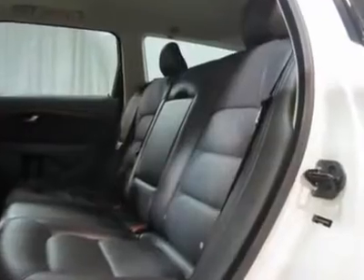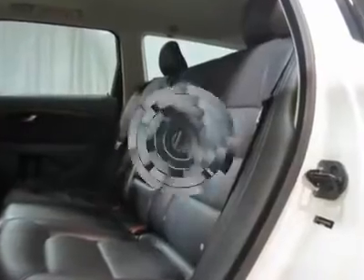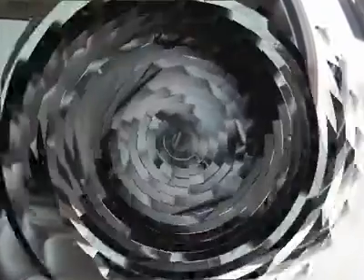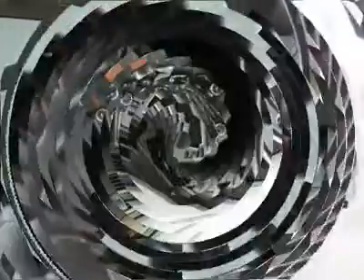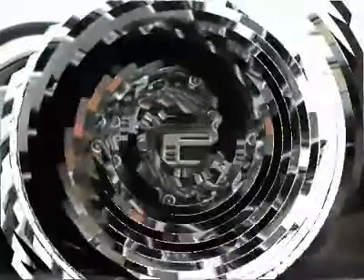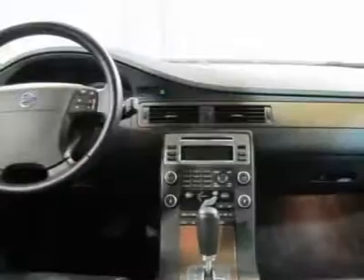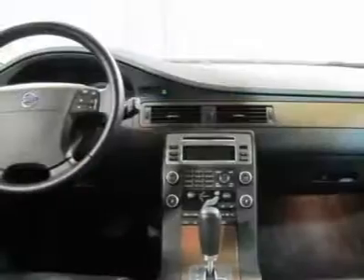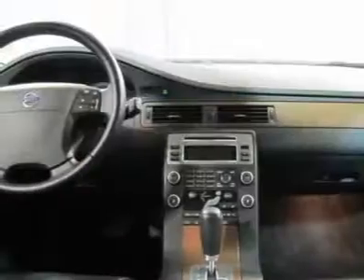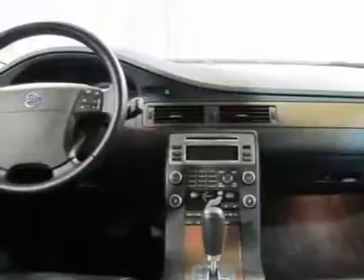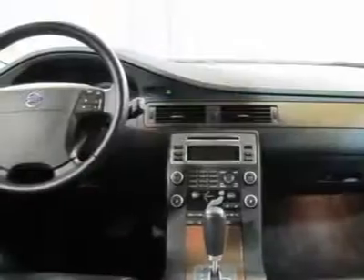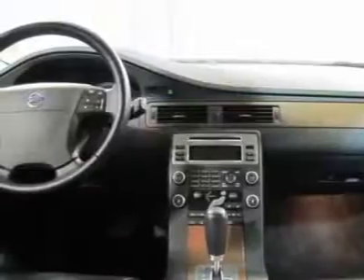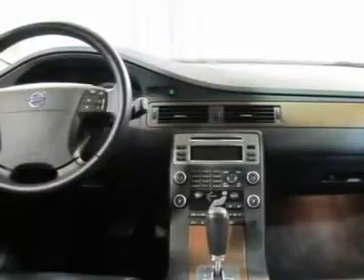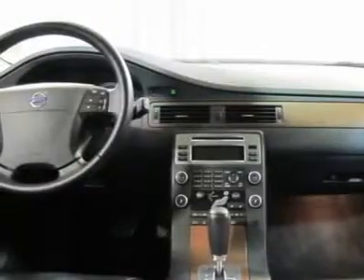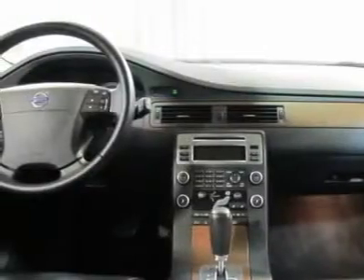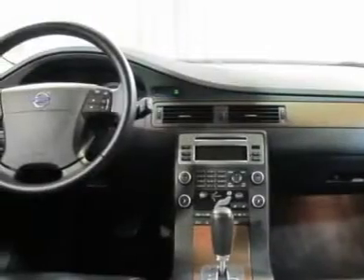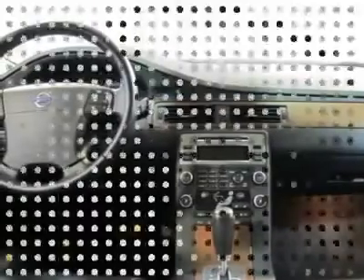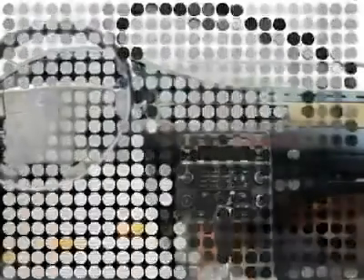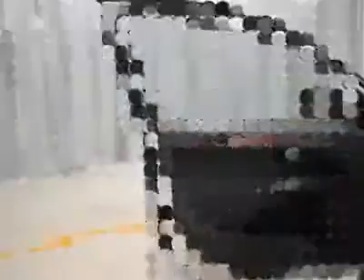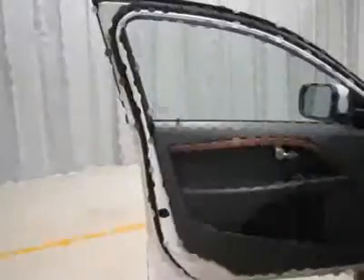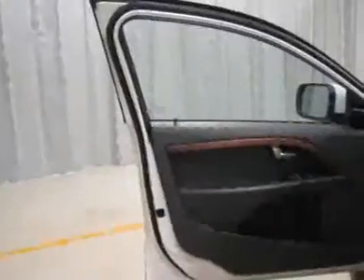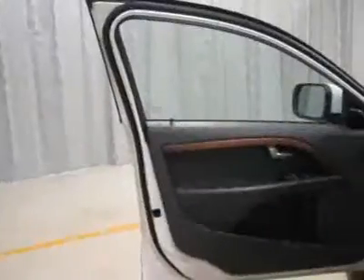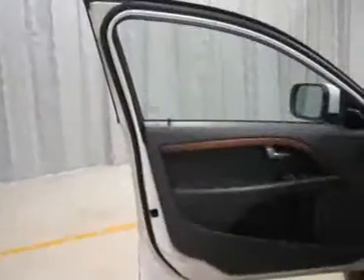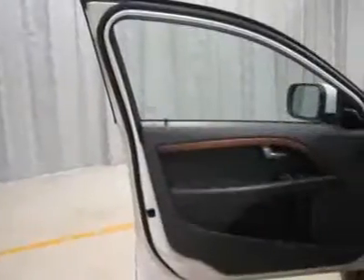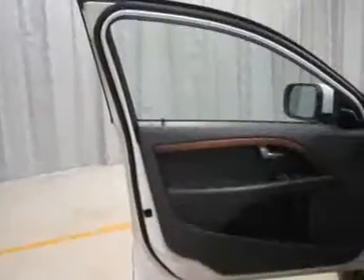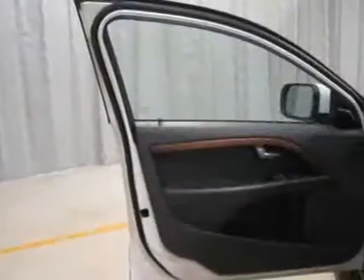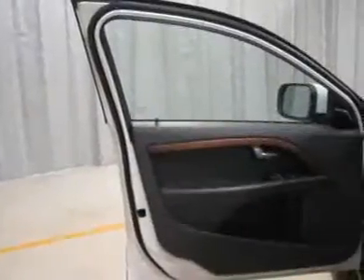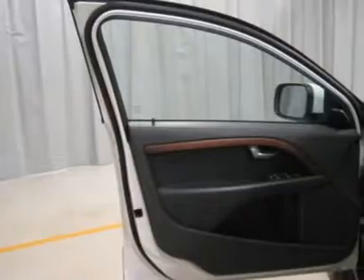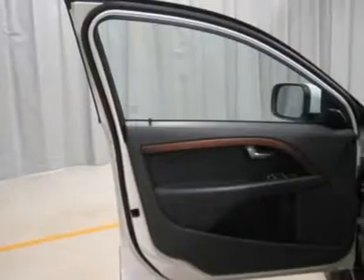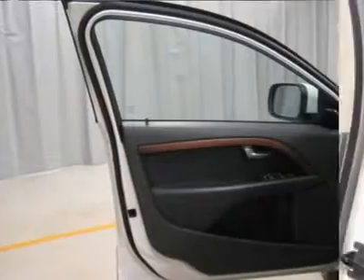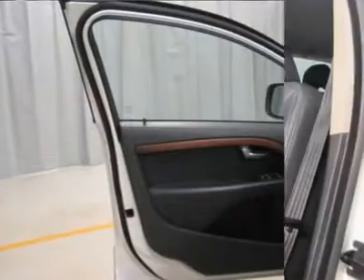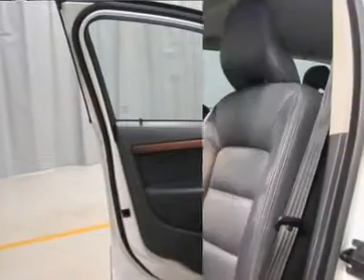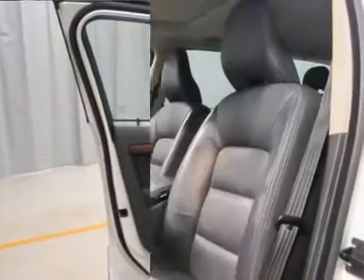CD changer in dash, dual power seats, driver memory, dual air conditioning, and much more.